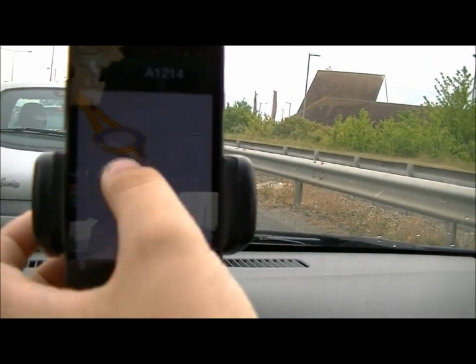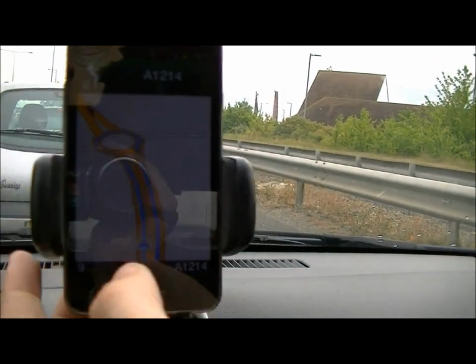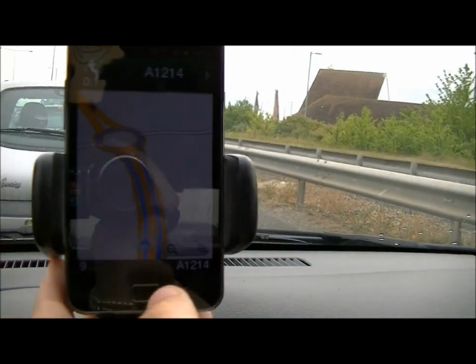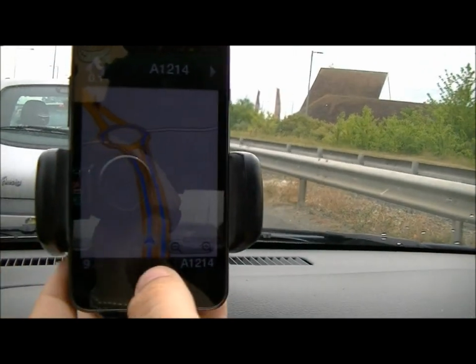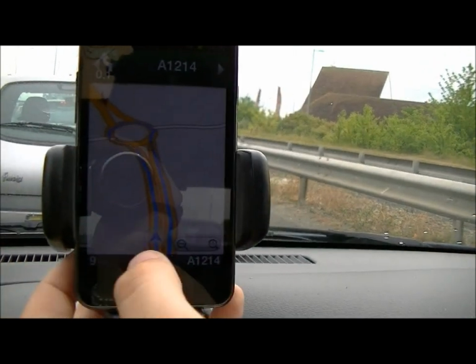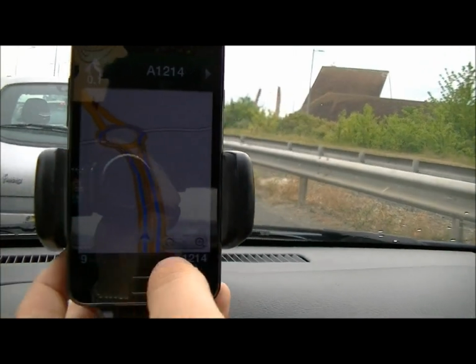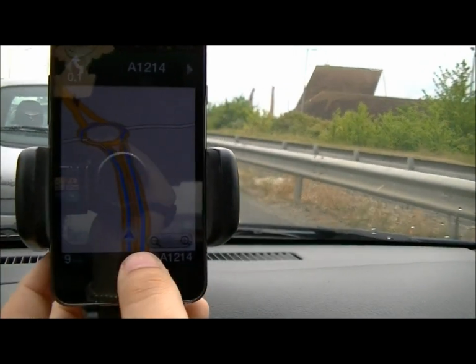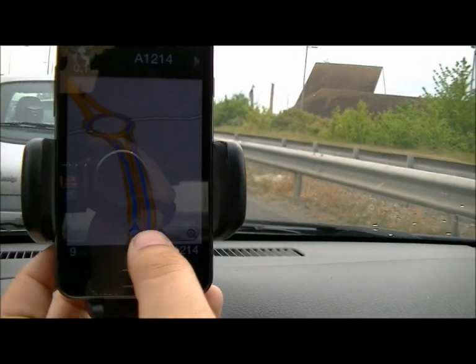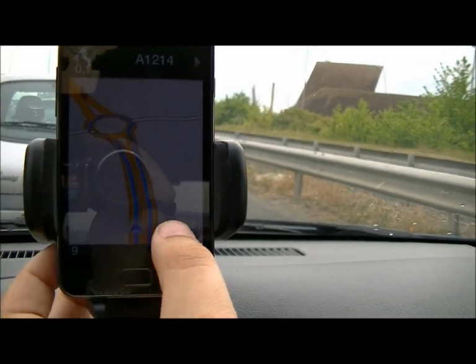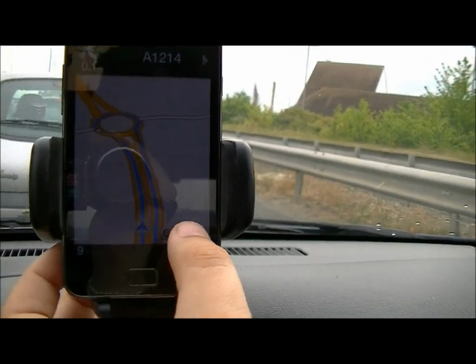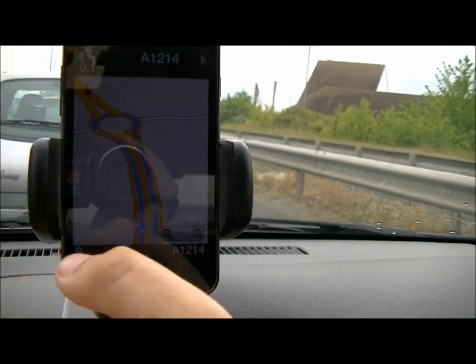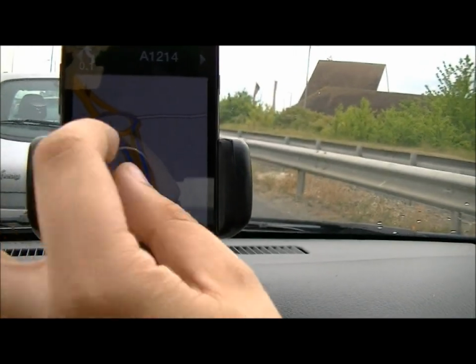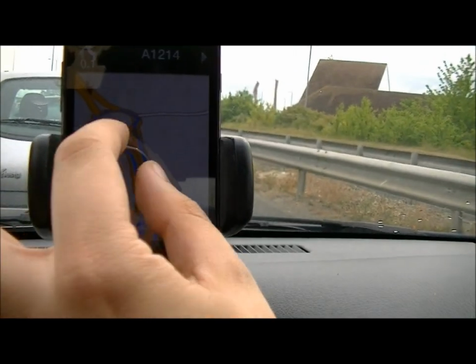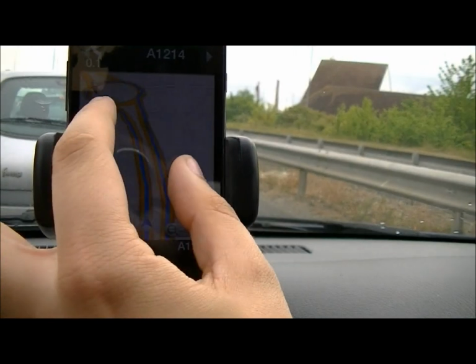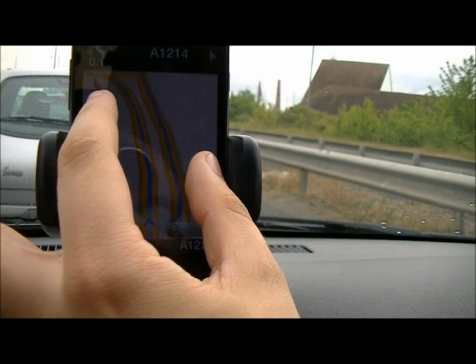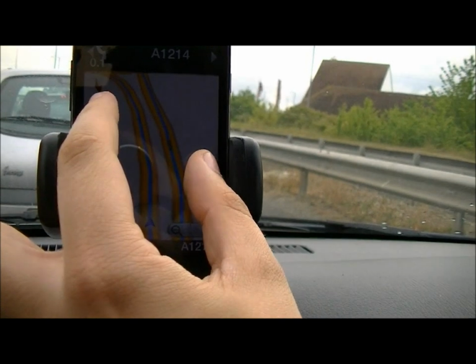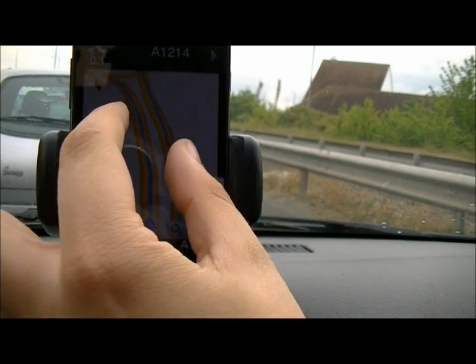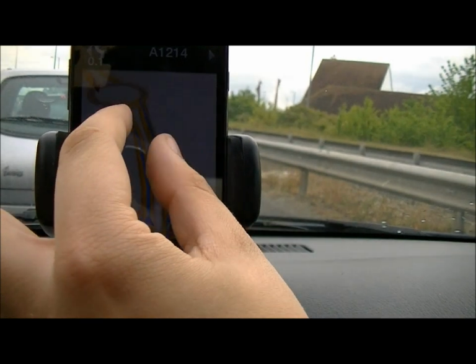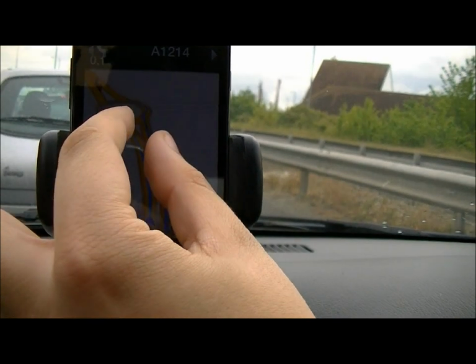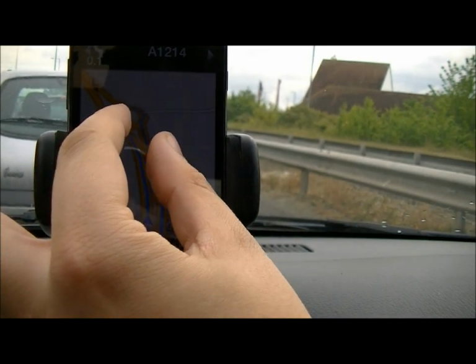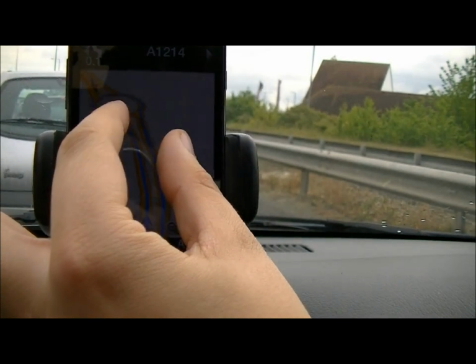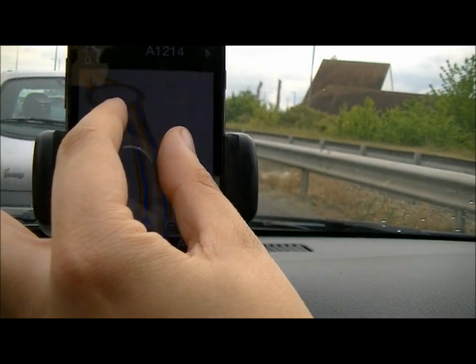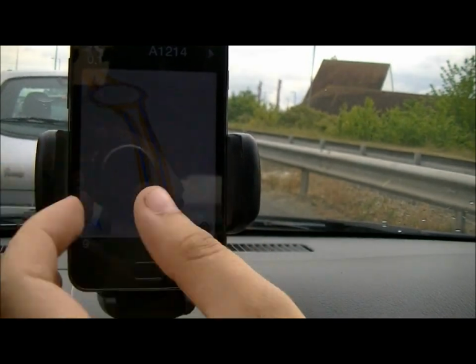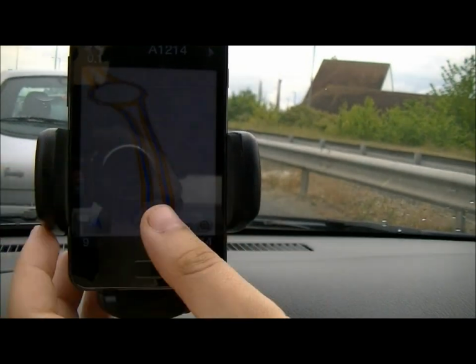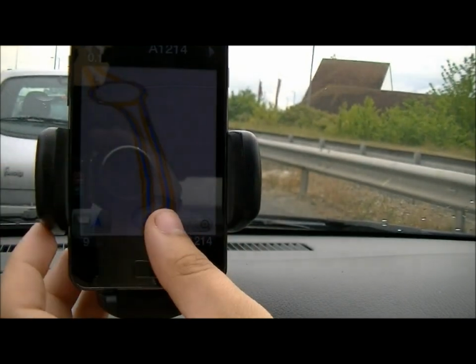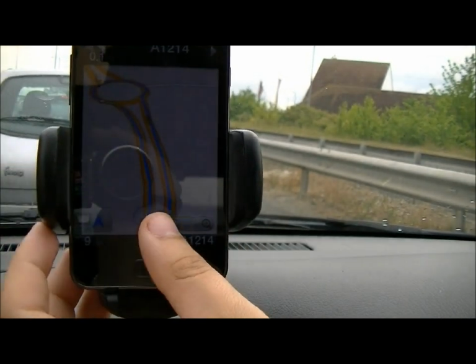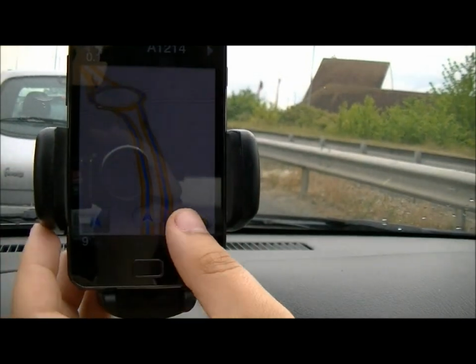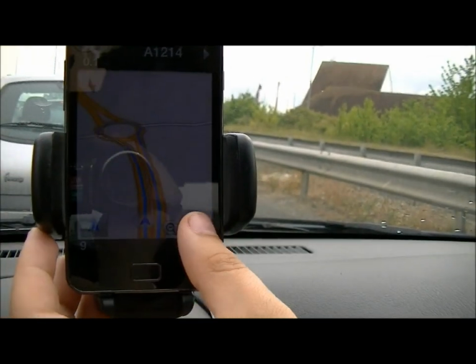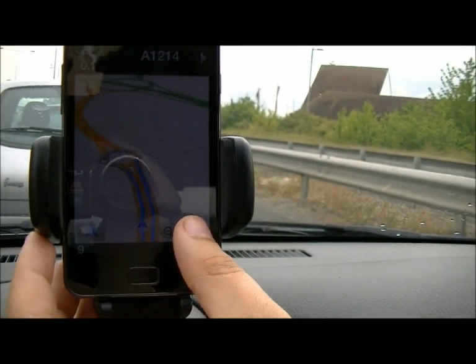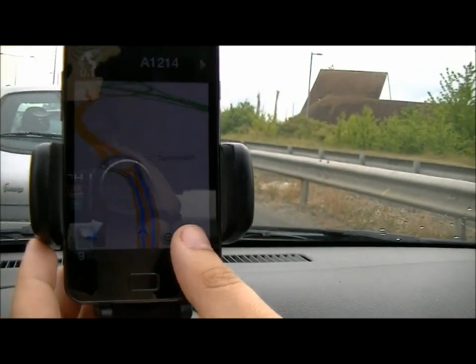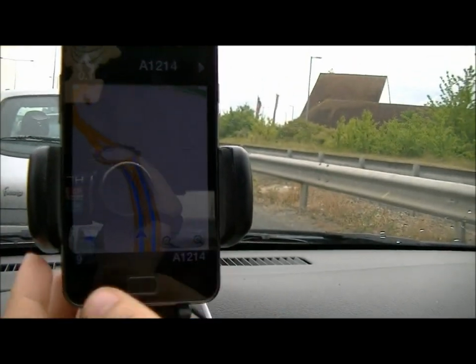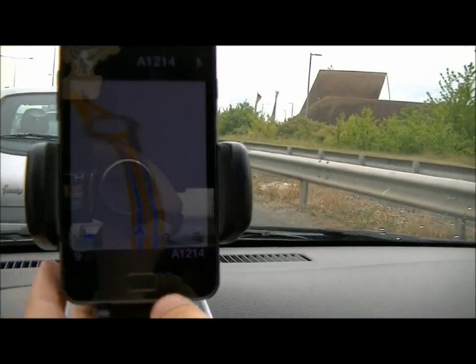You can pinch to zoom in and out, and then zoom with the on-screen buttons as well.